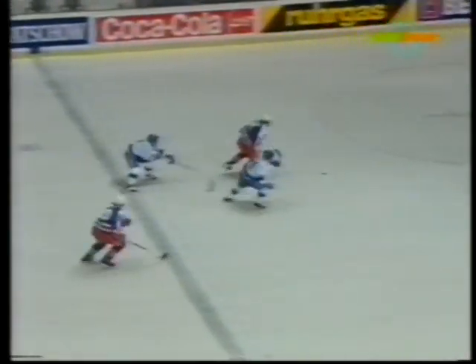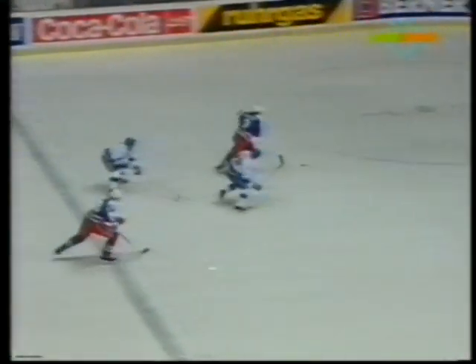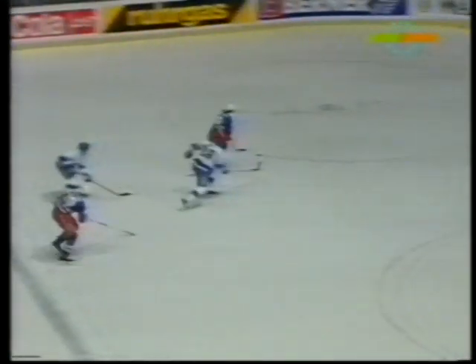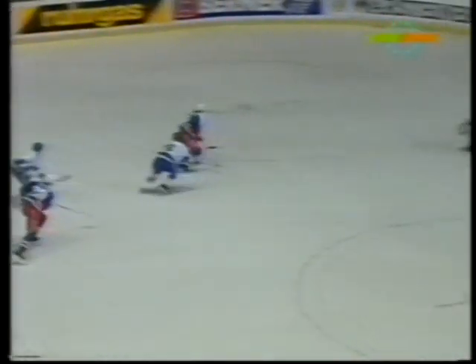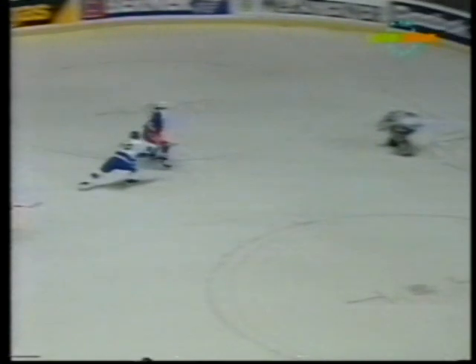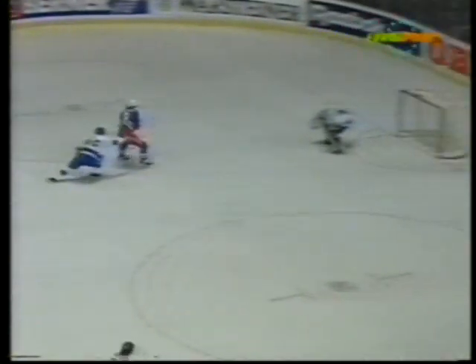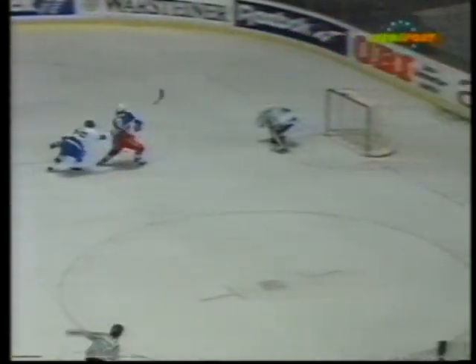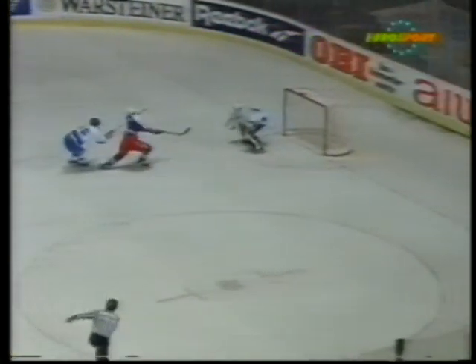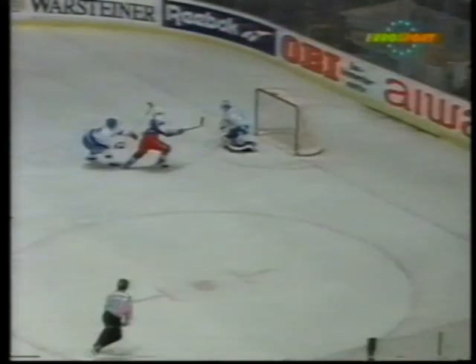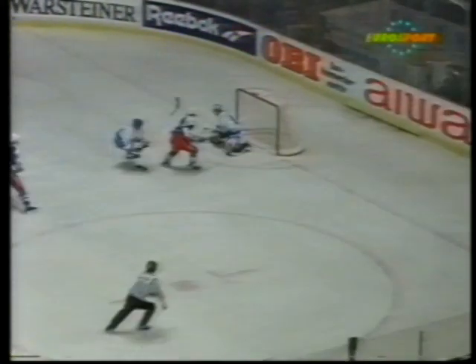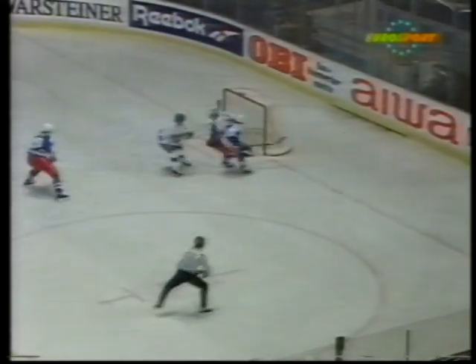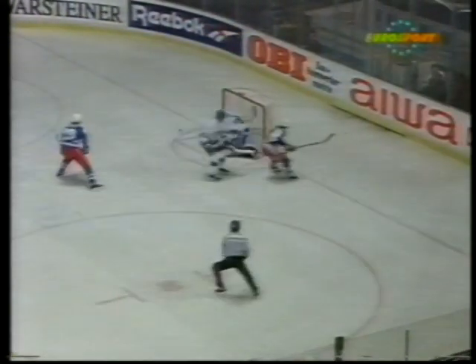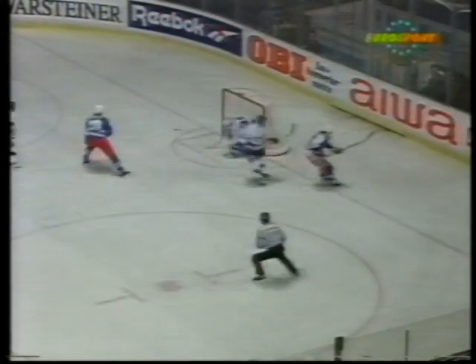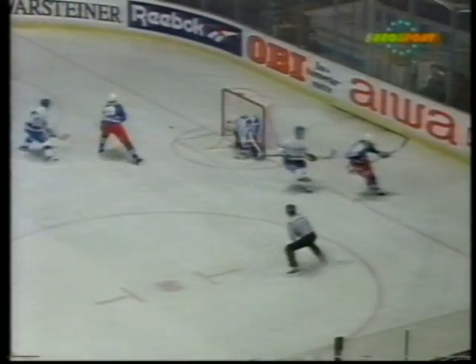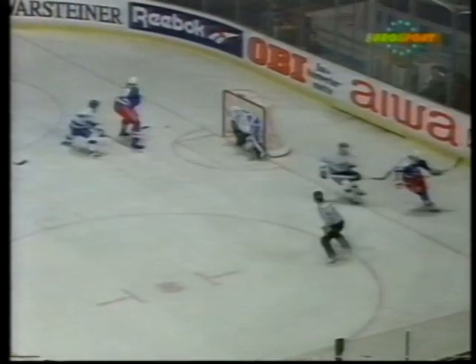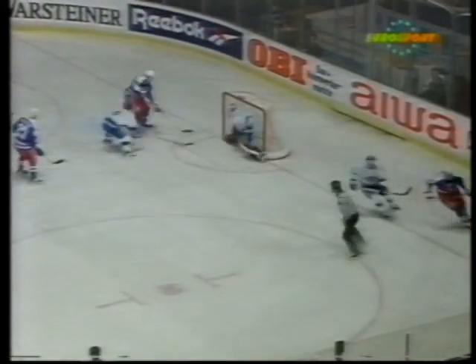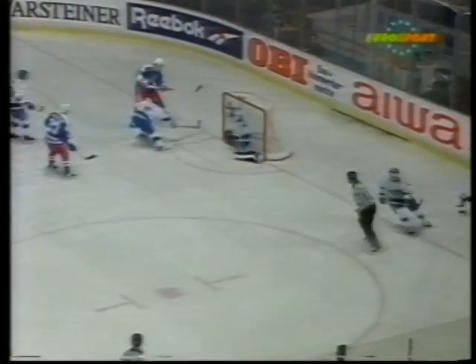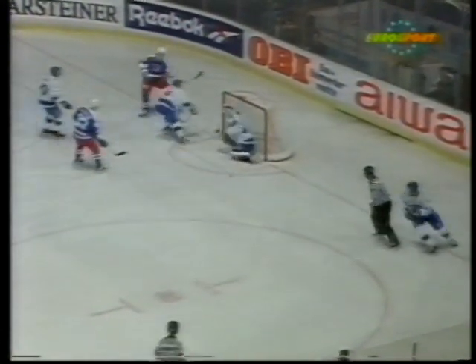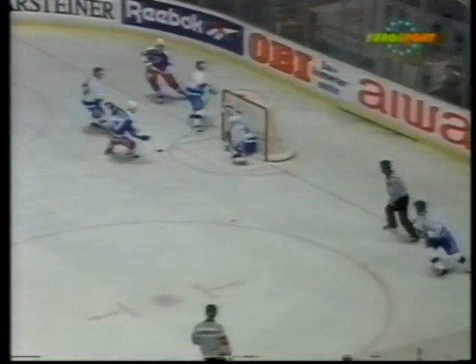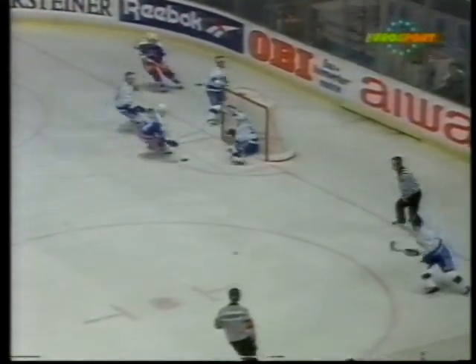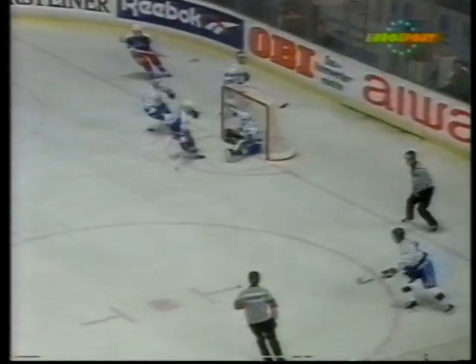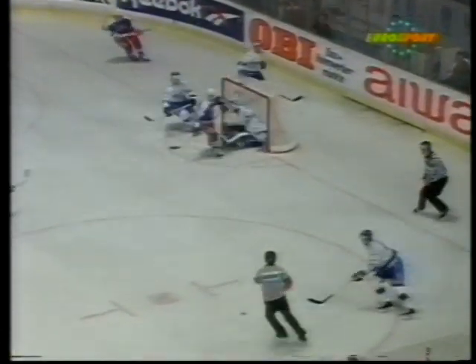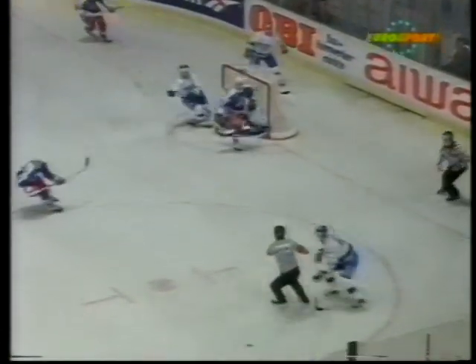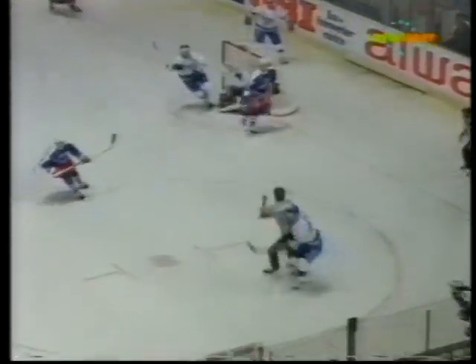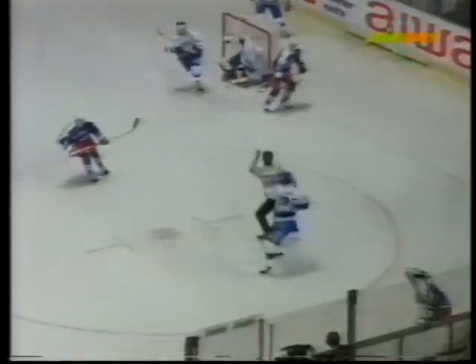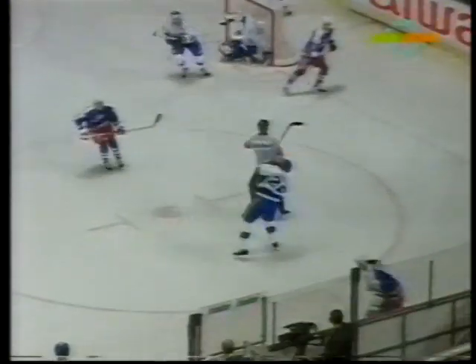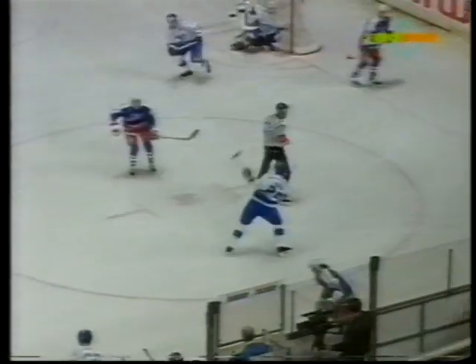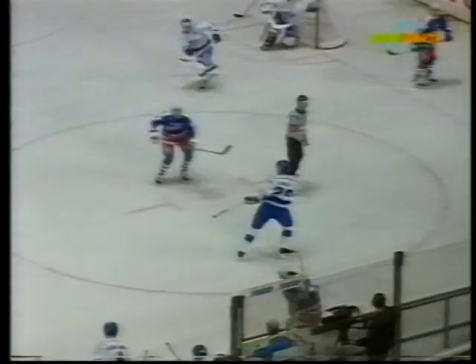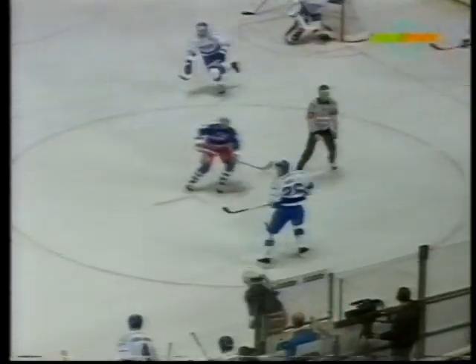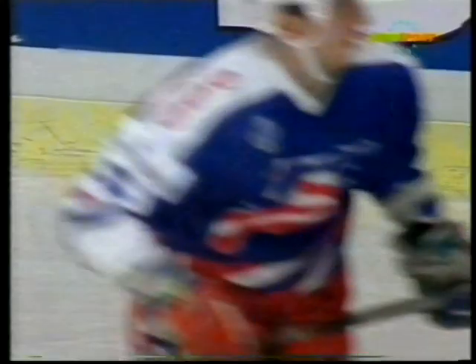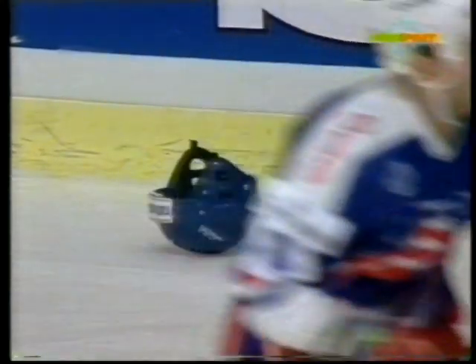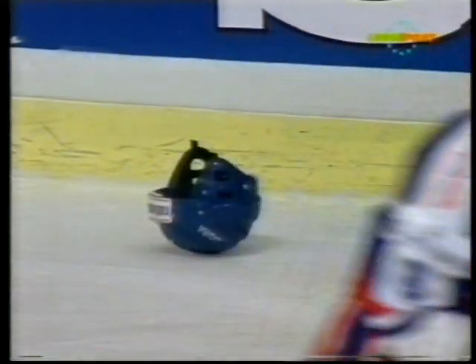And the top save against Mike Modano by Marcus Ketterer once again.